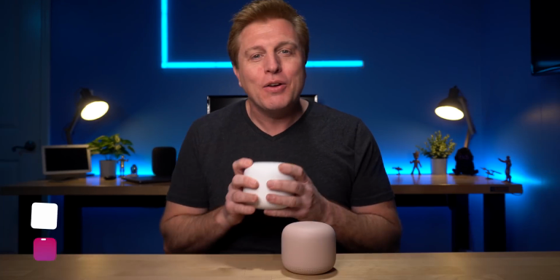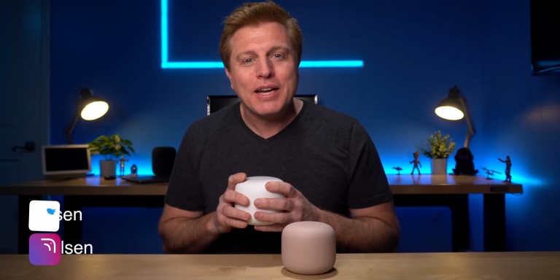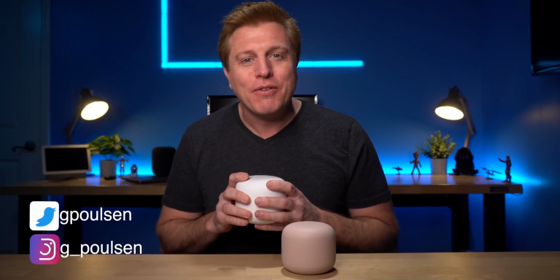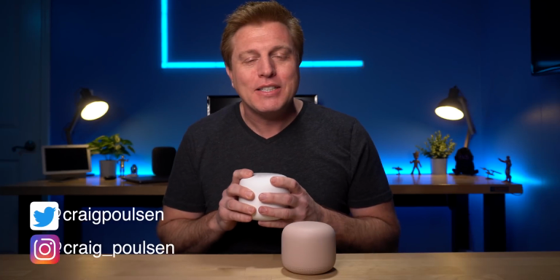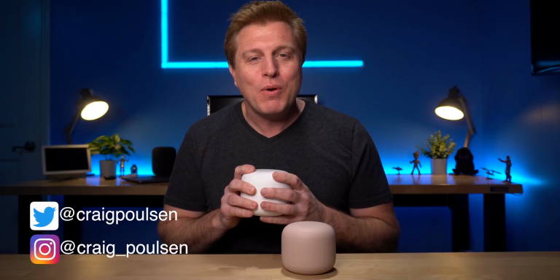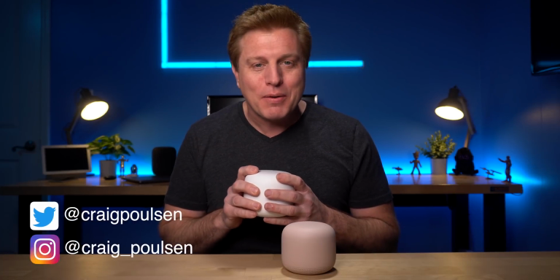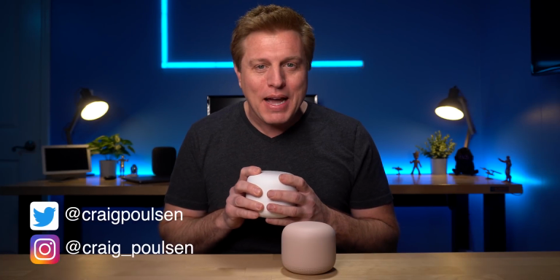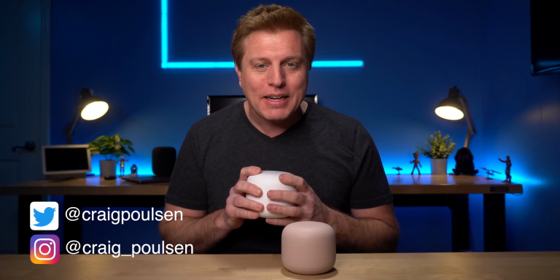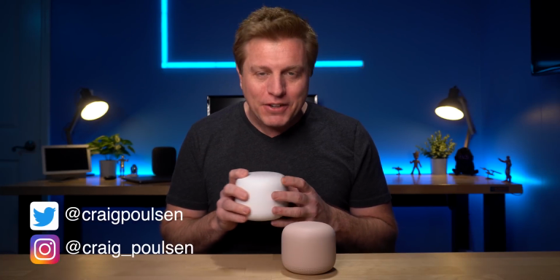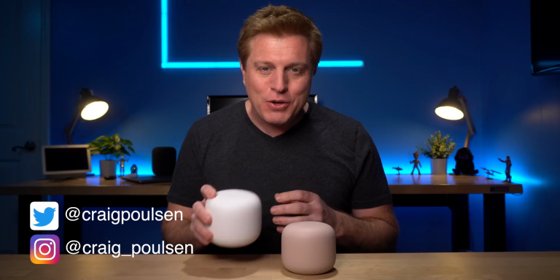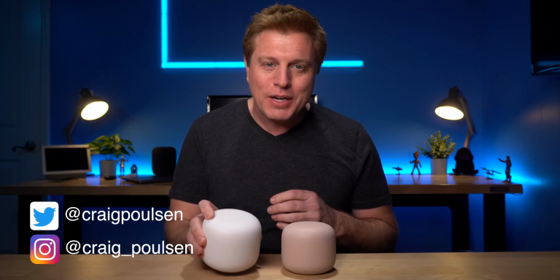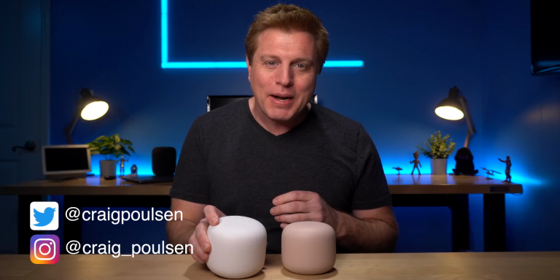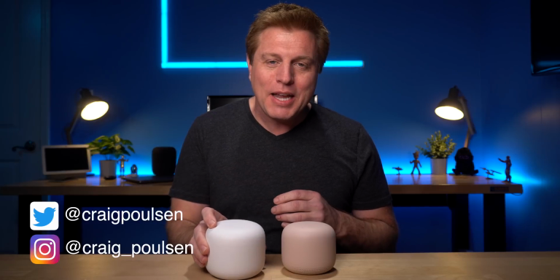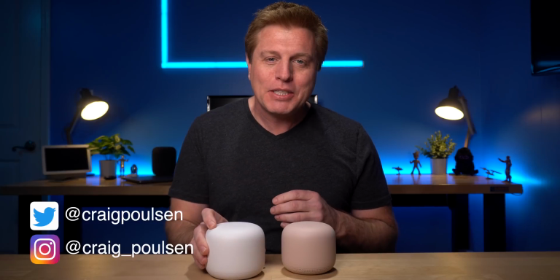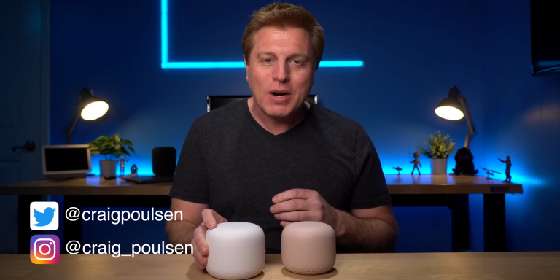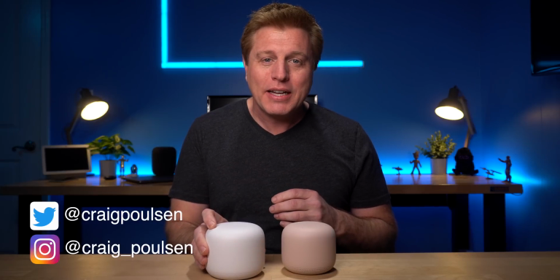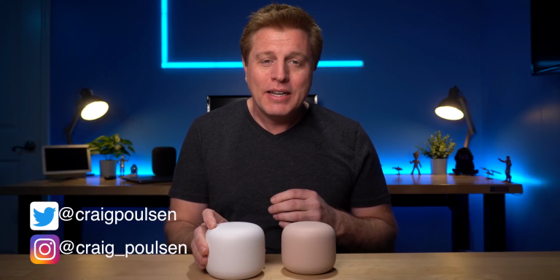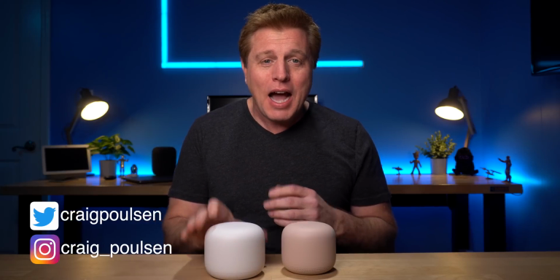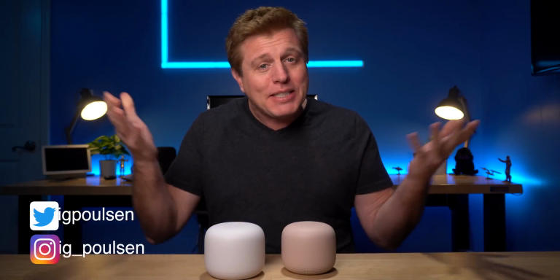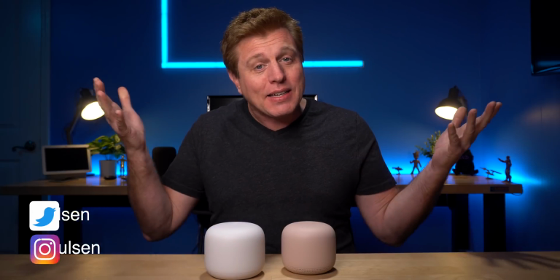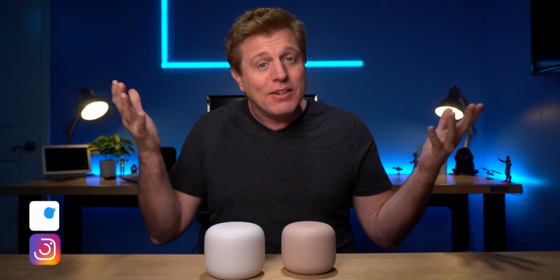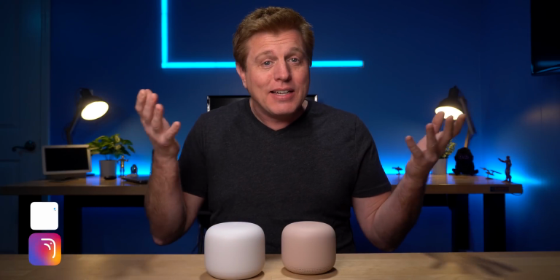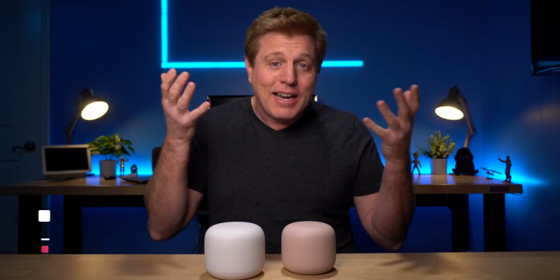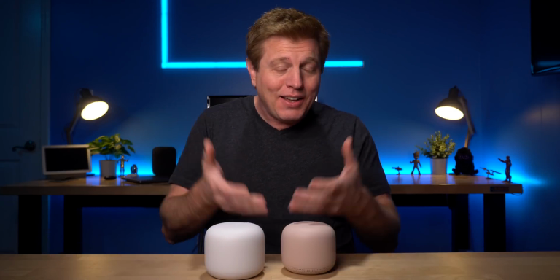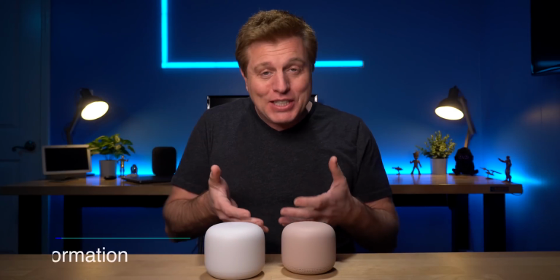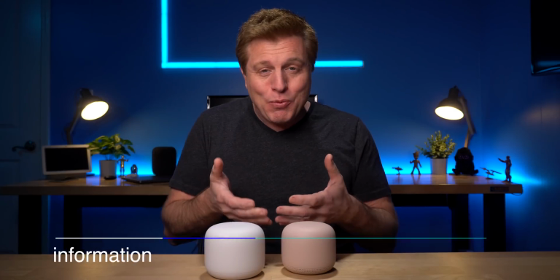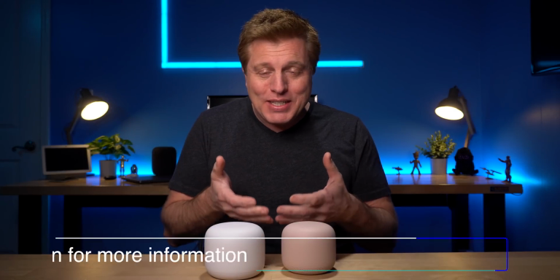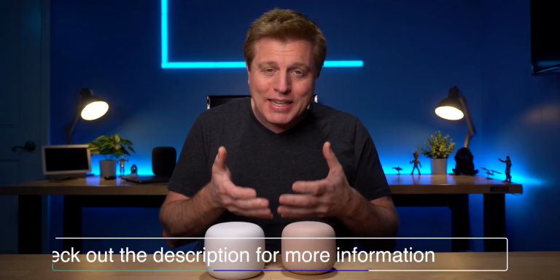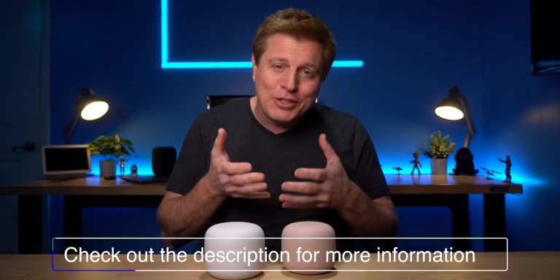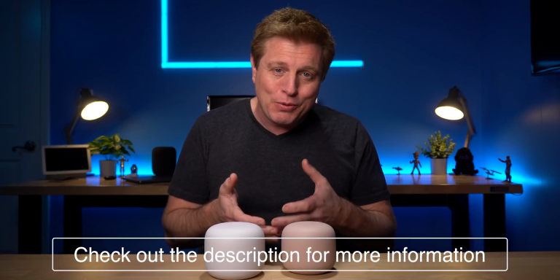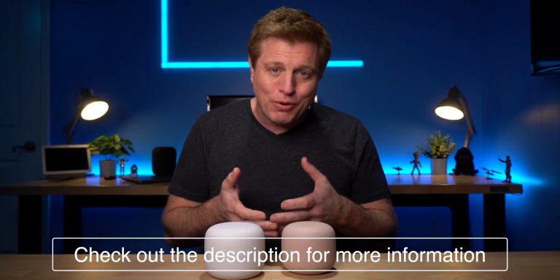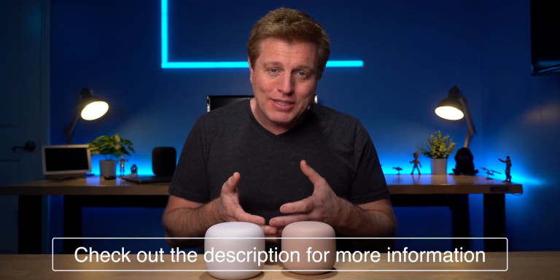Hello tech friends, welcome back. If you're new here, my name is Craig. I'm a tech nerd and I love seeing what tech can do for us.